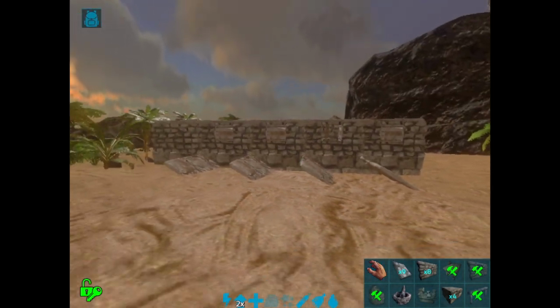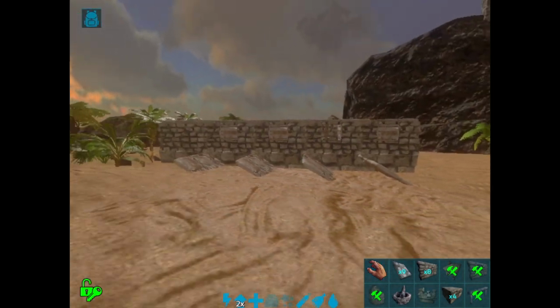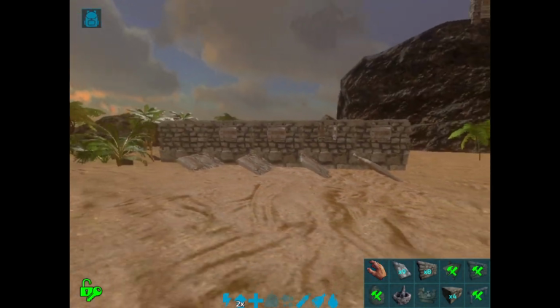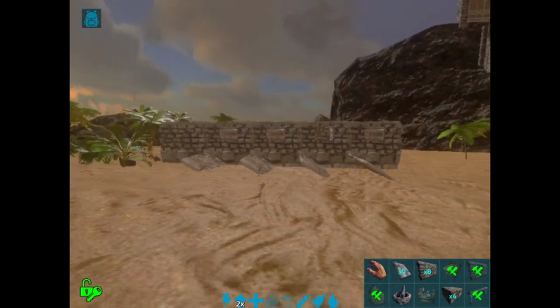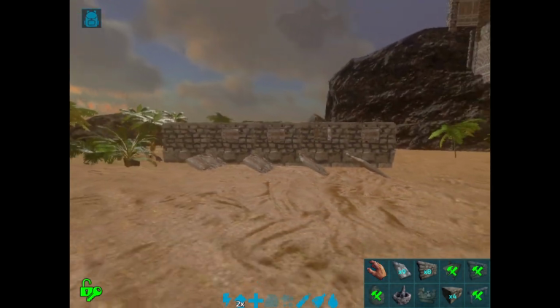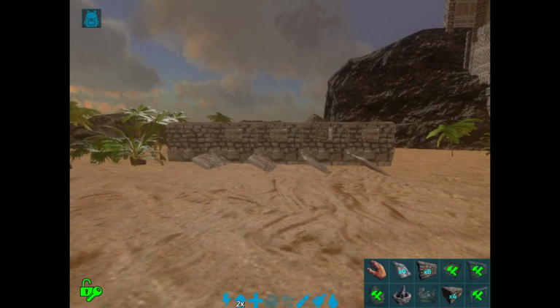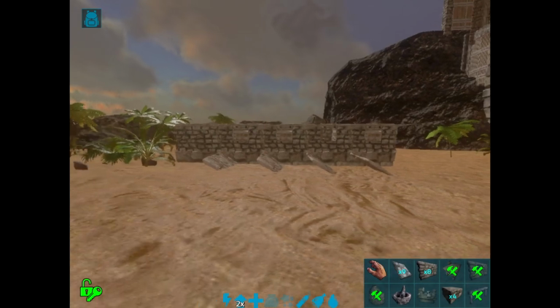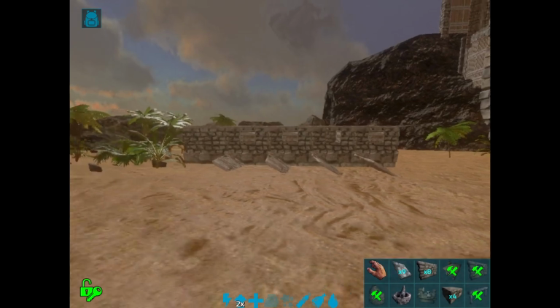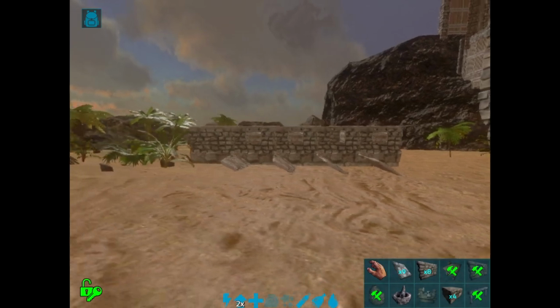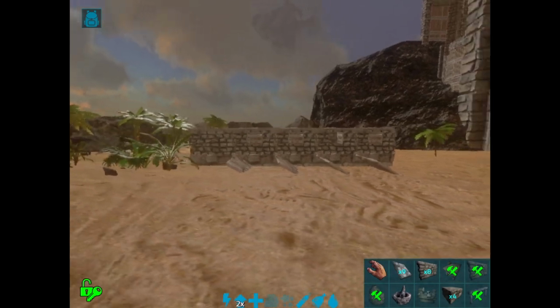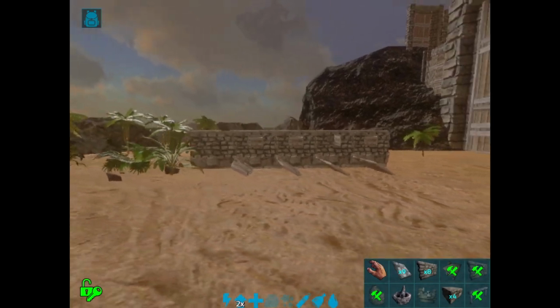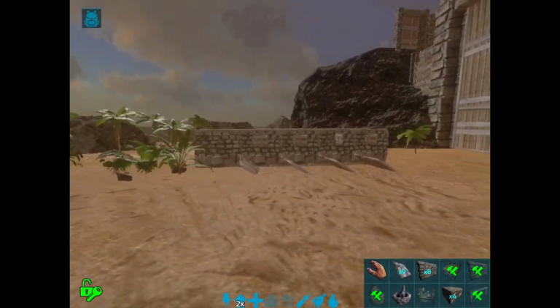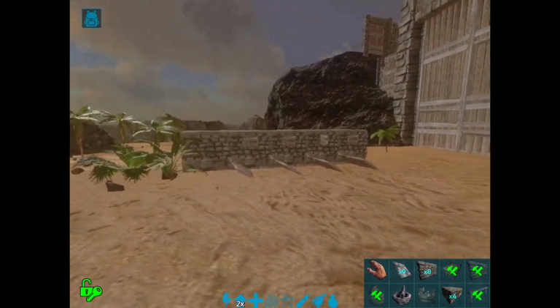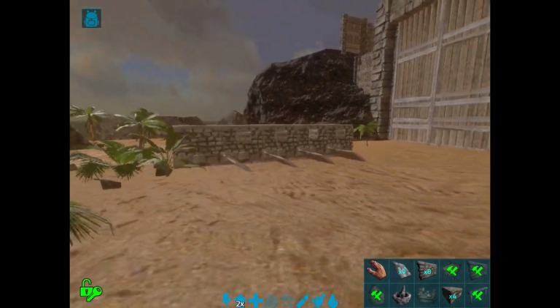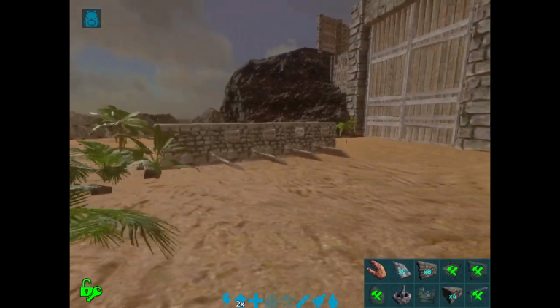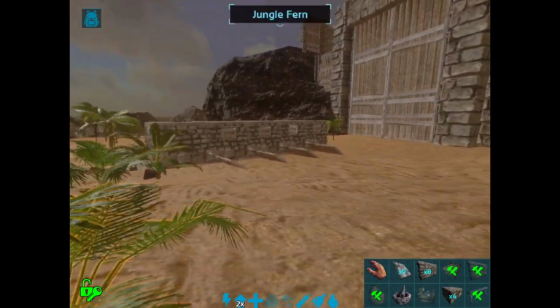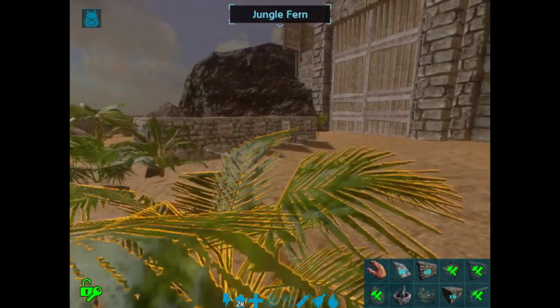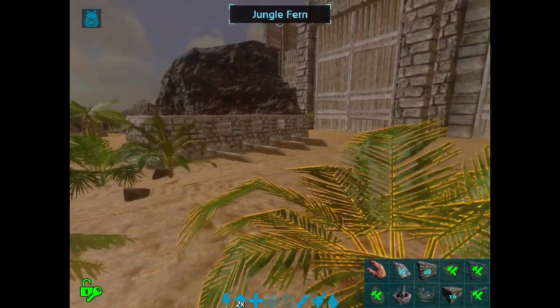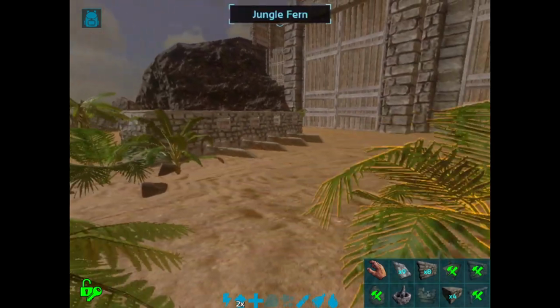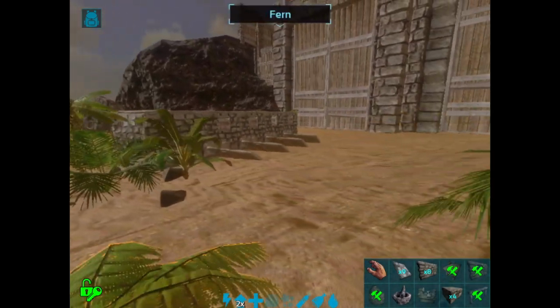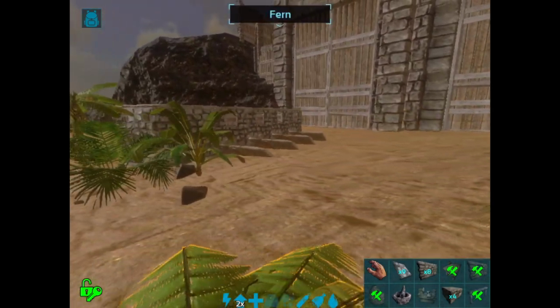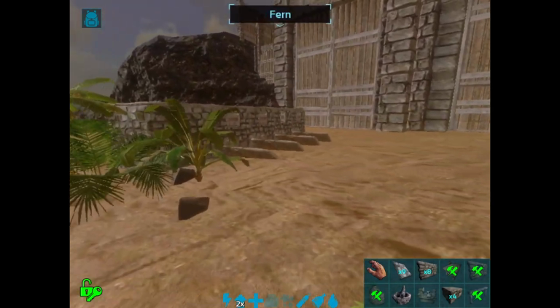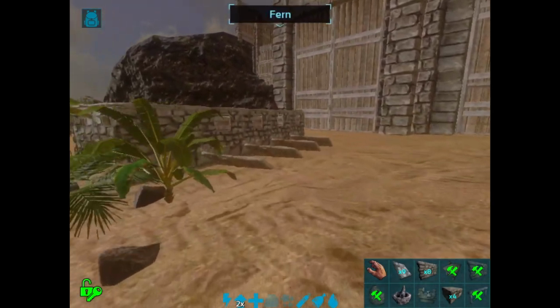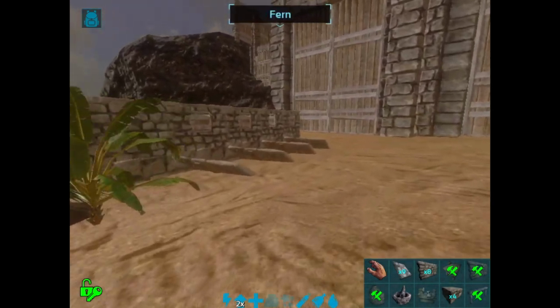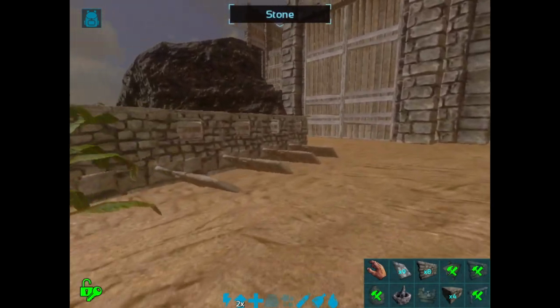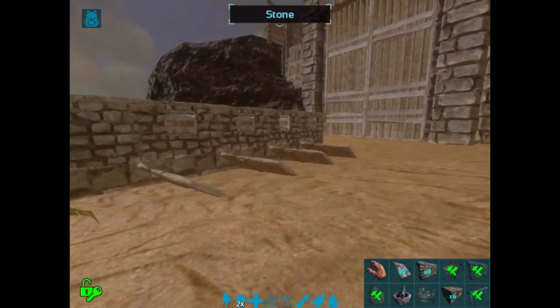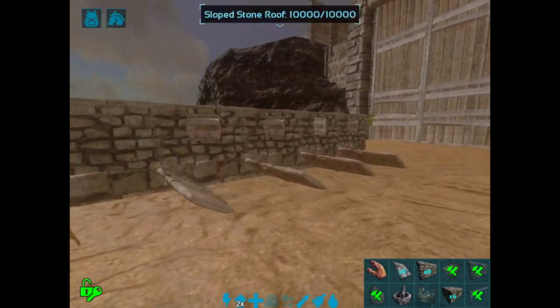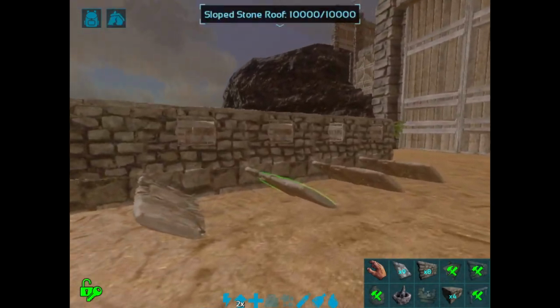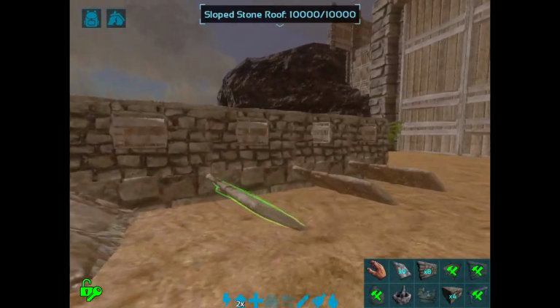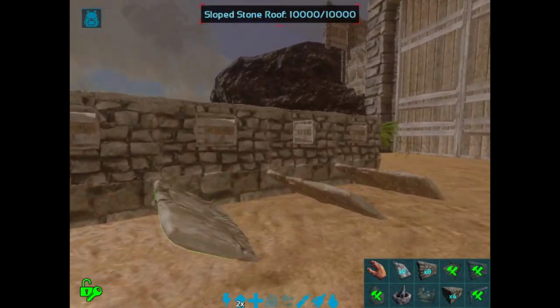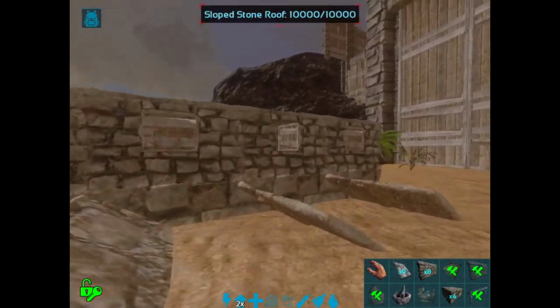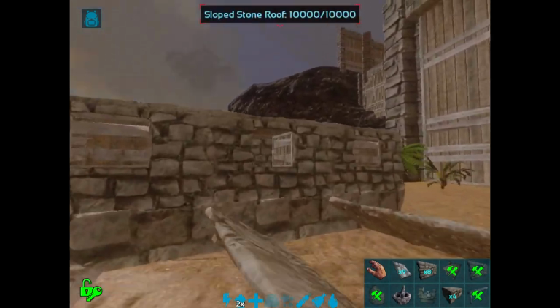That is how you make a very hidden base. It looks pretty big, but if you put it in the right spot it's going to be super hidden and nobody's going to find it.